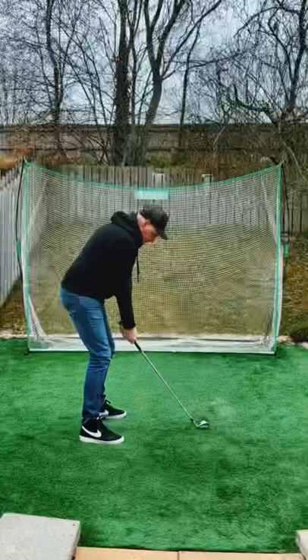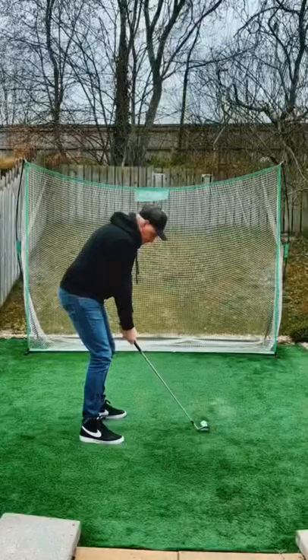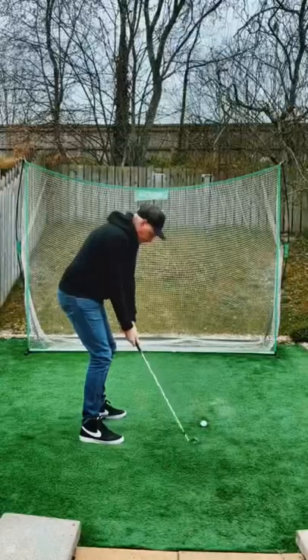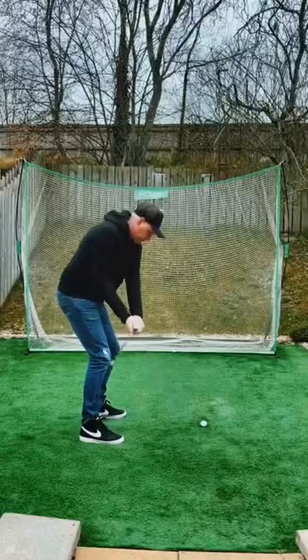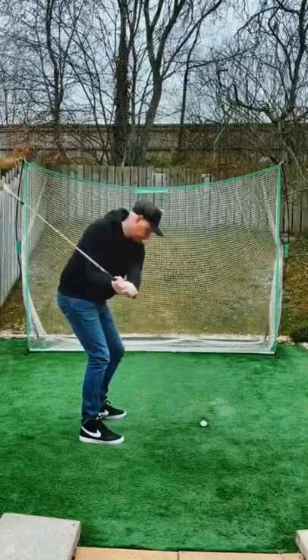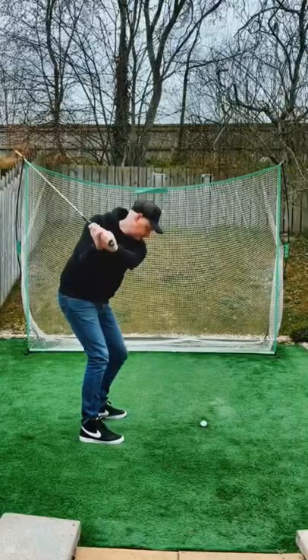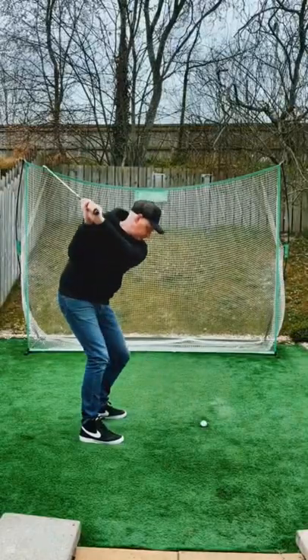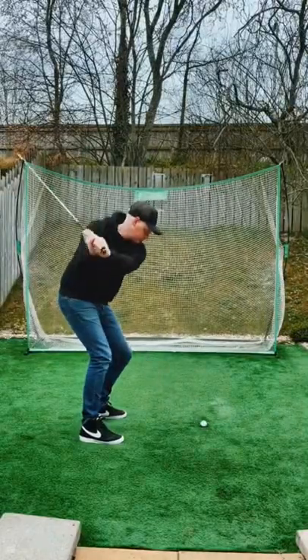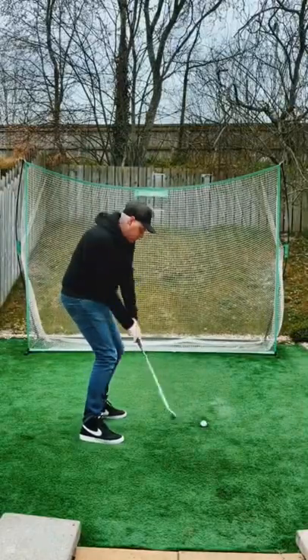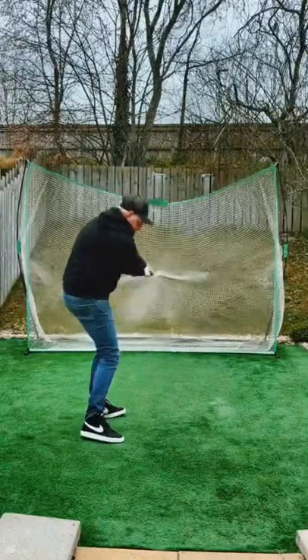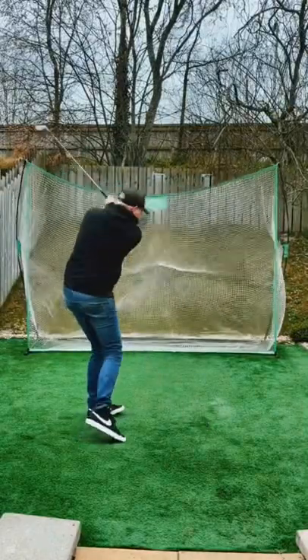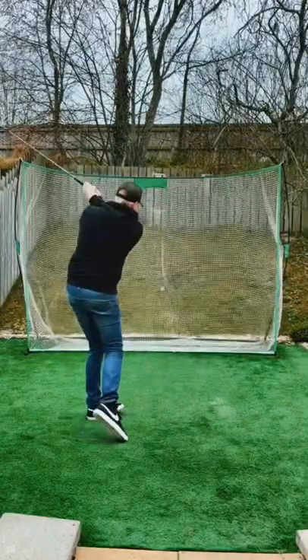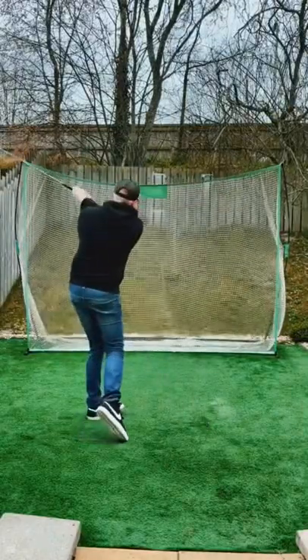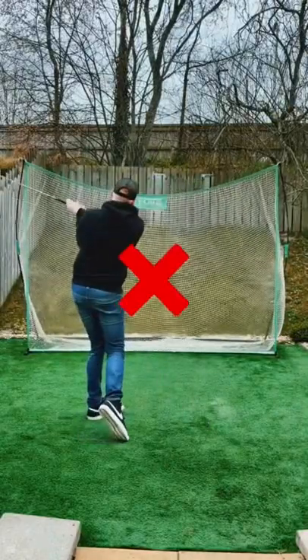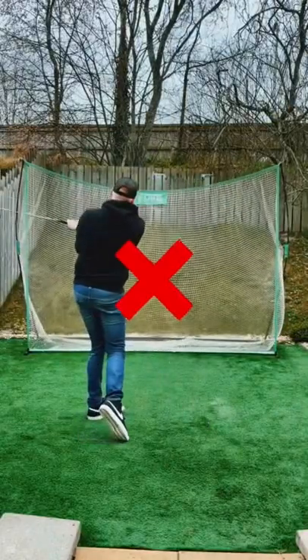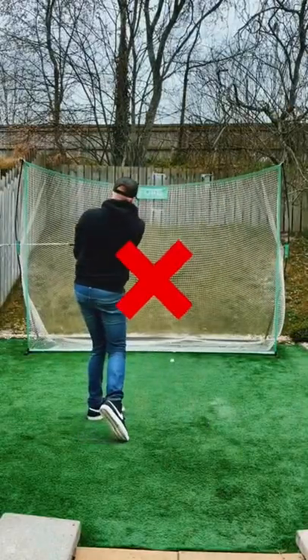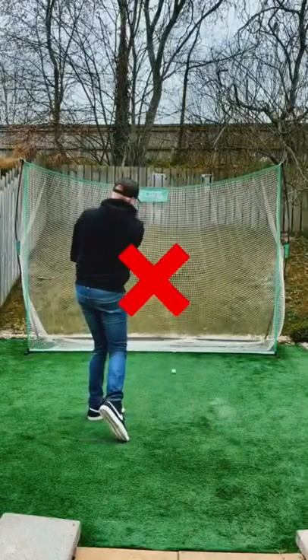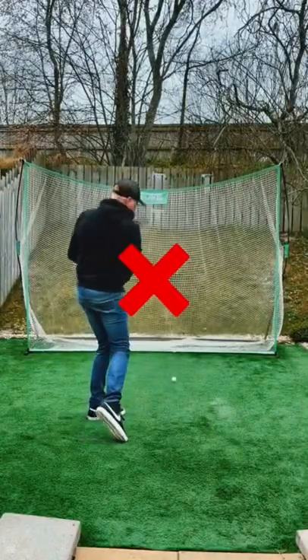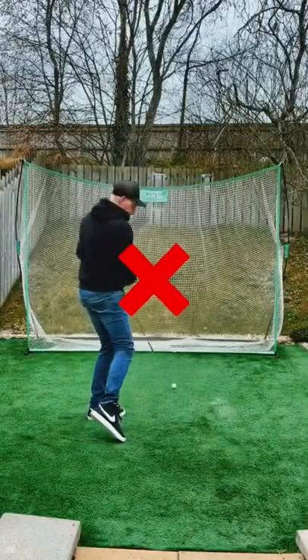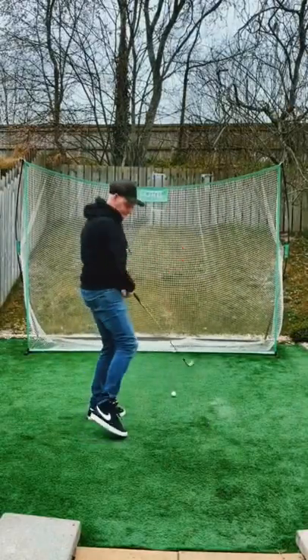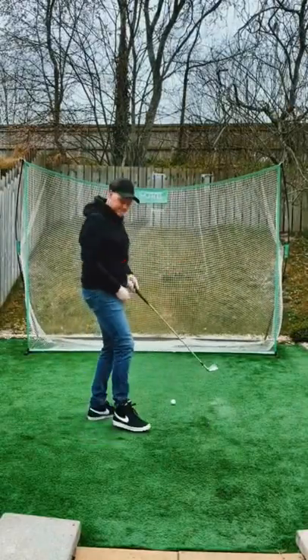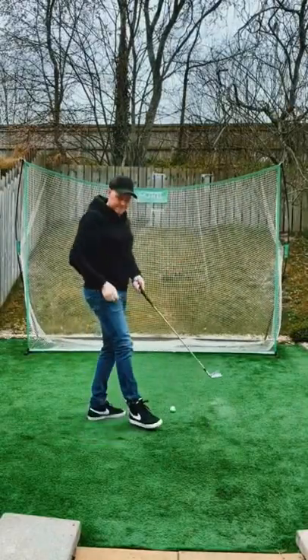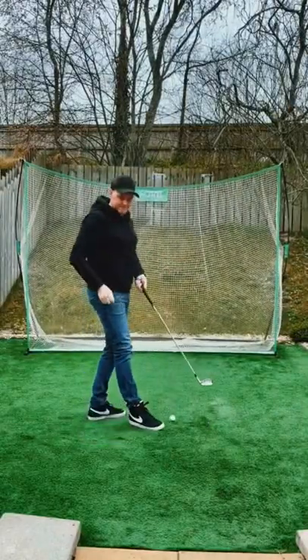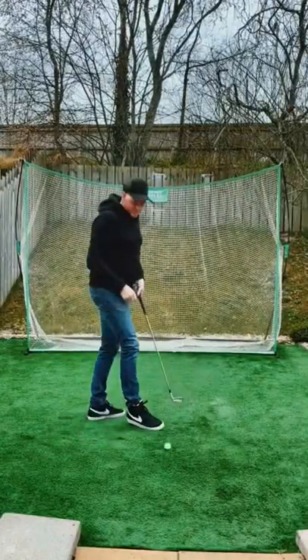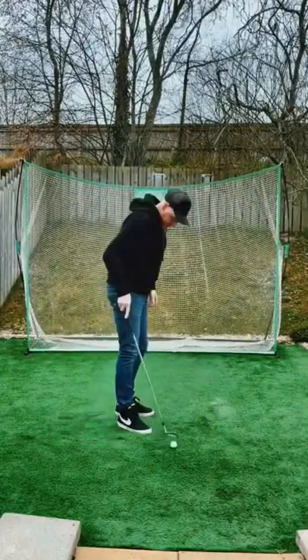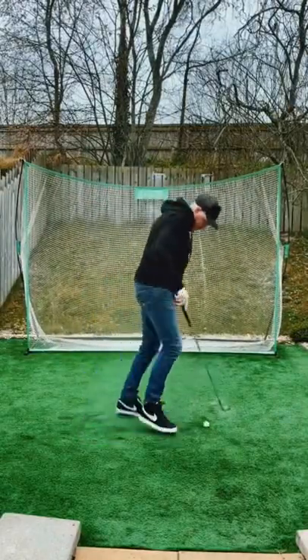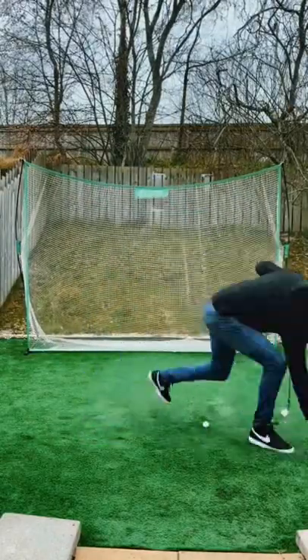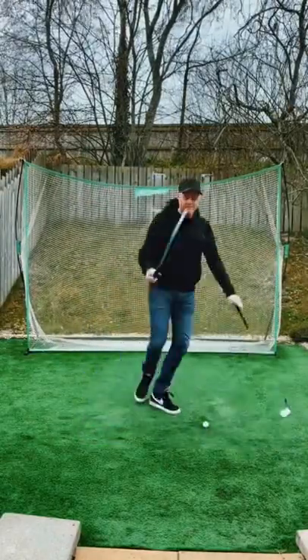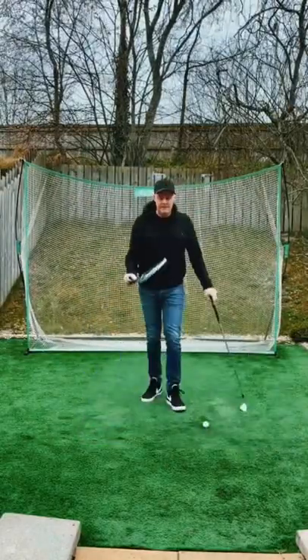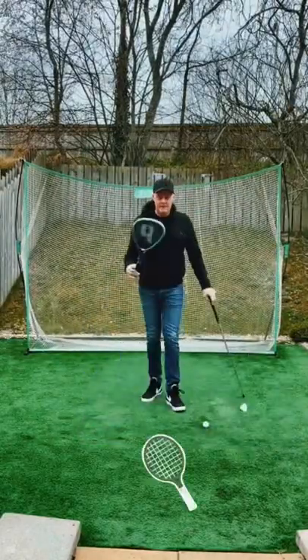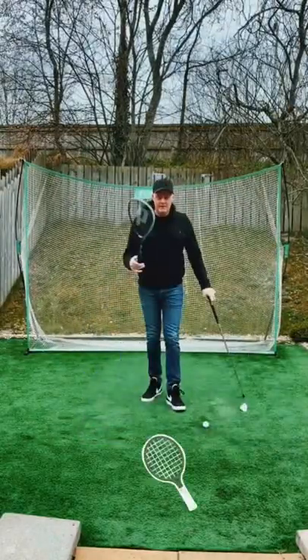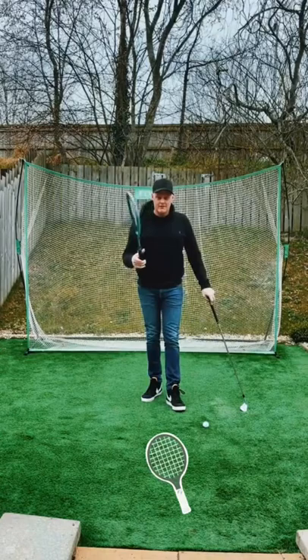Do you struggle to control the clubface? Grab yourself any type of racket.